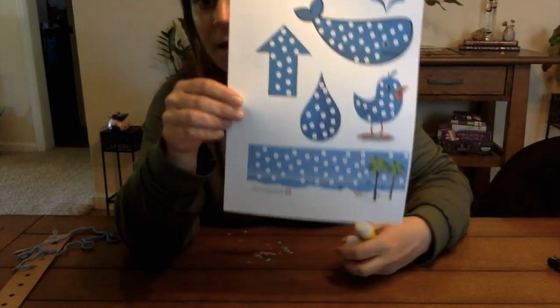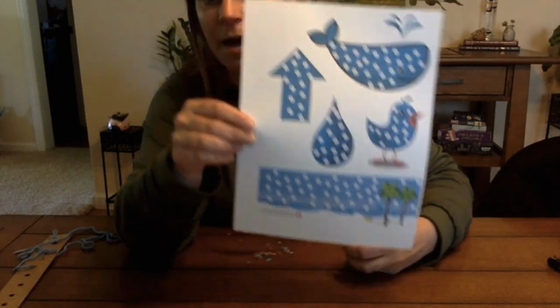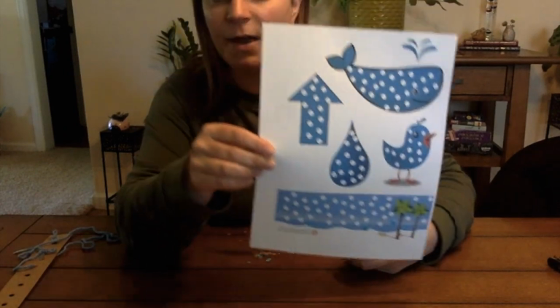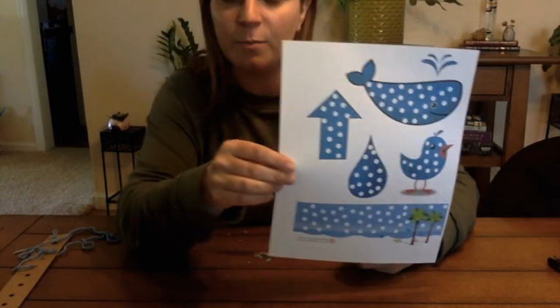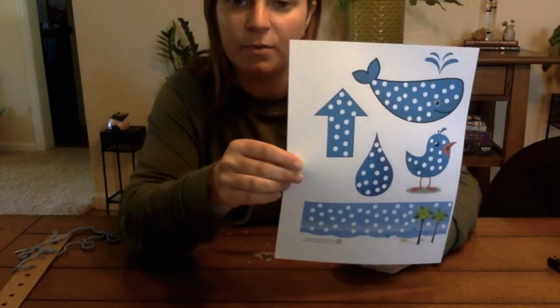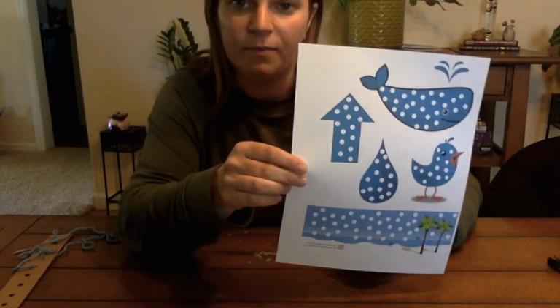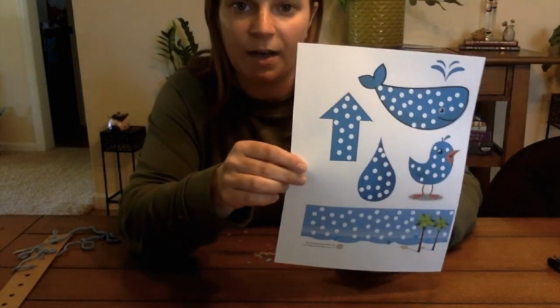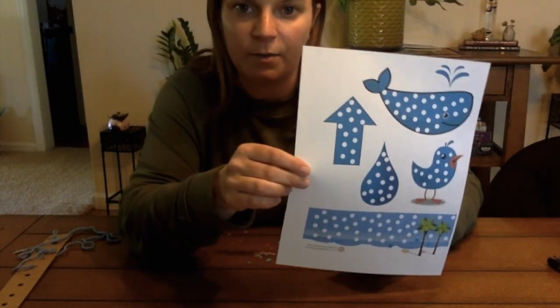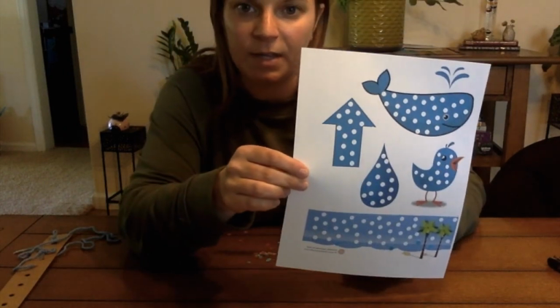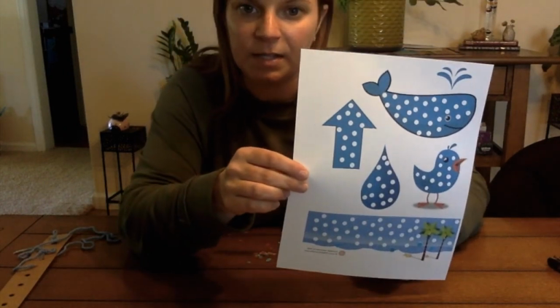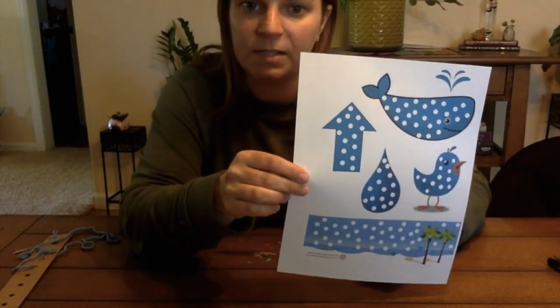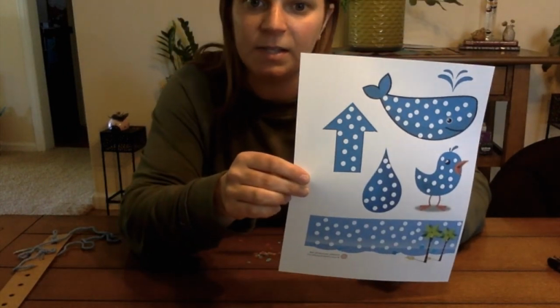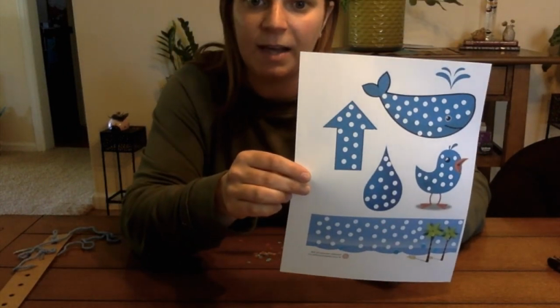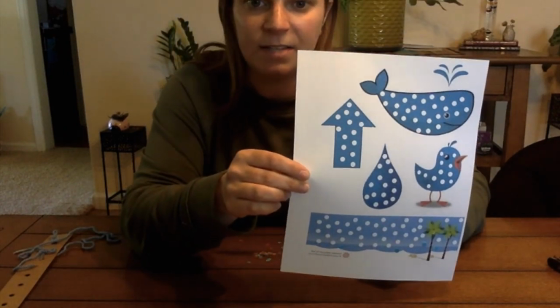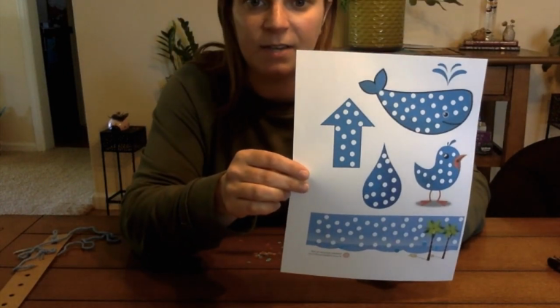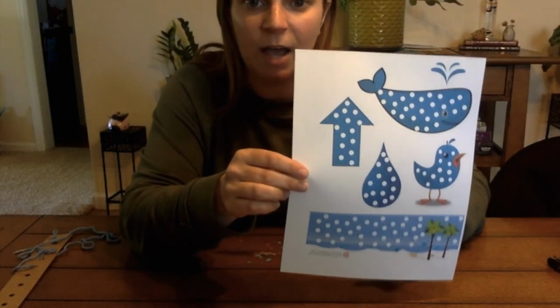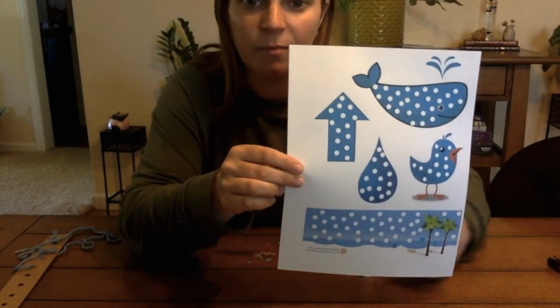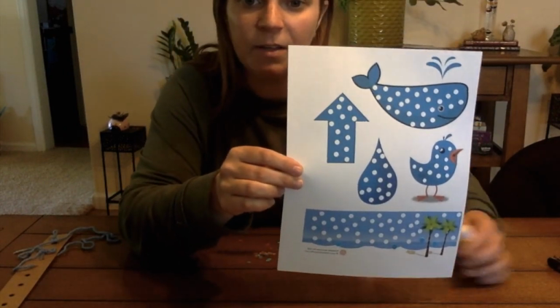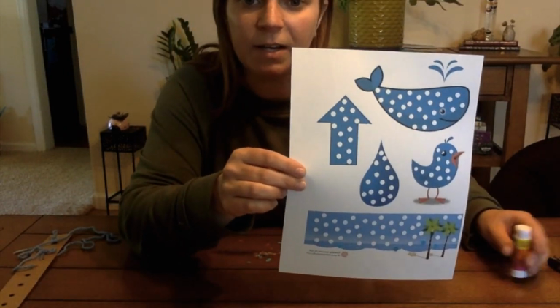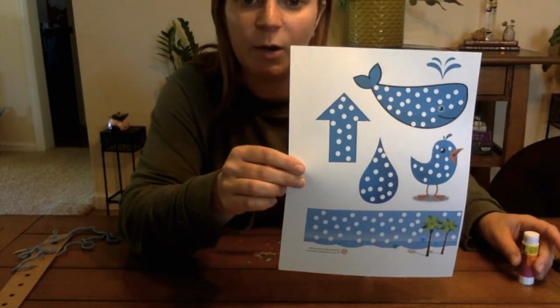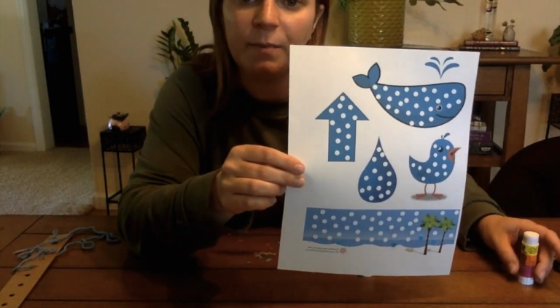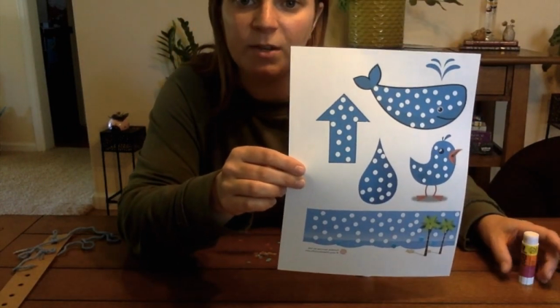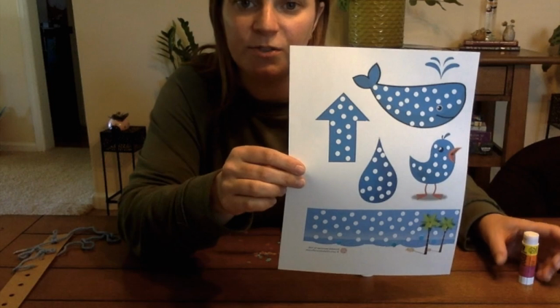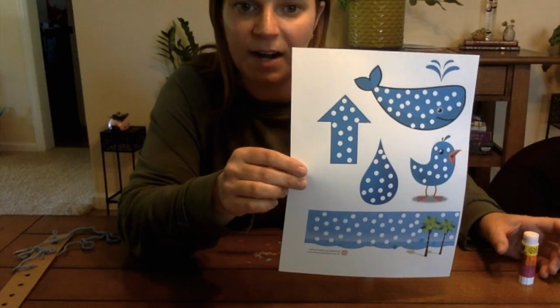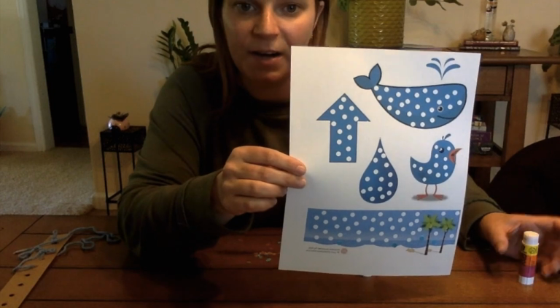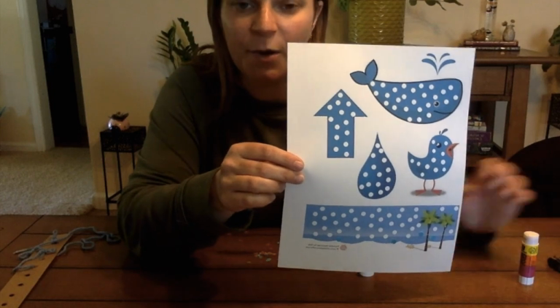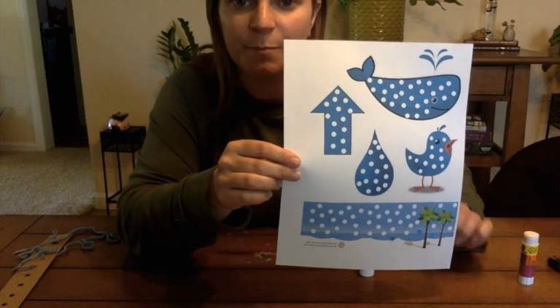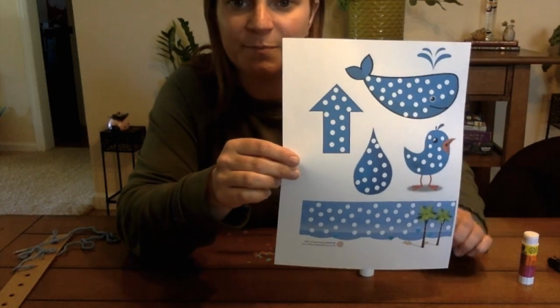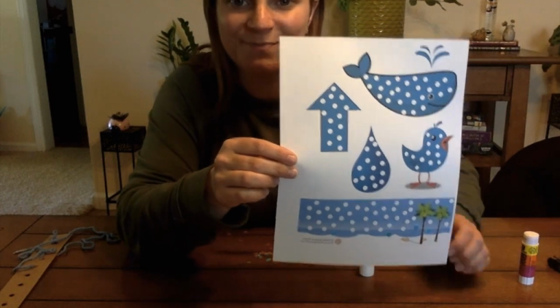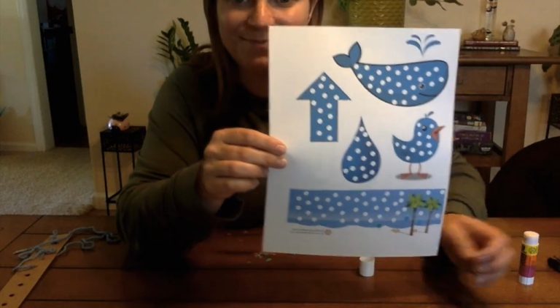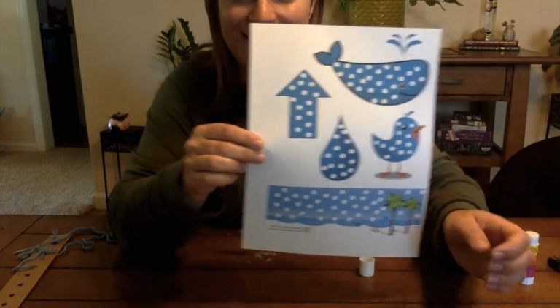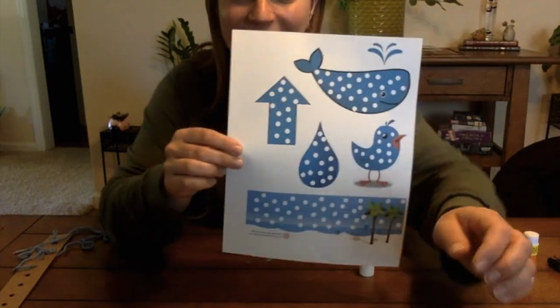I hope you found this activity helpful and I hope that you try it at home. Thanks!